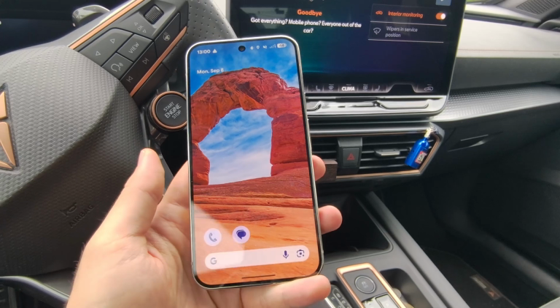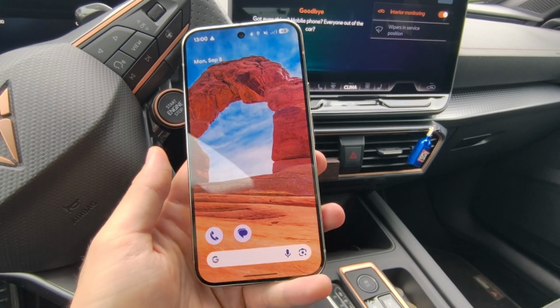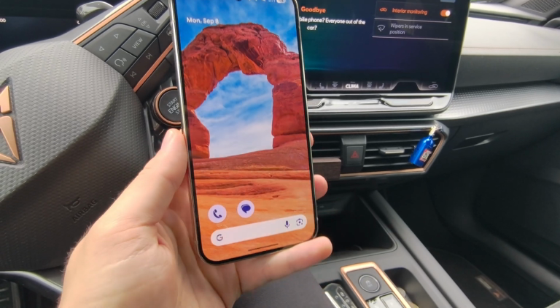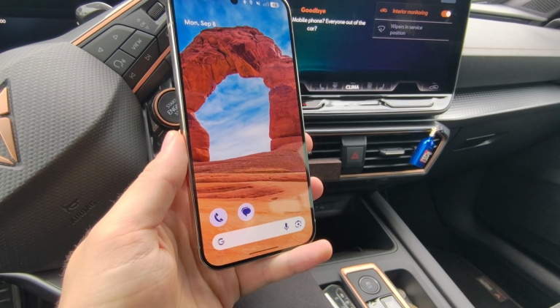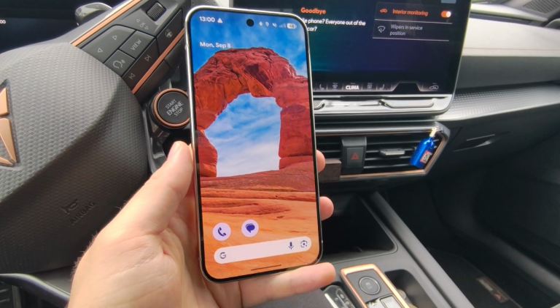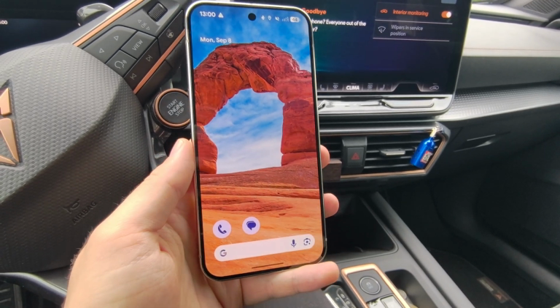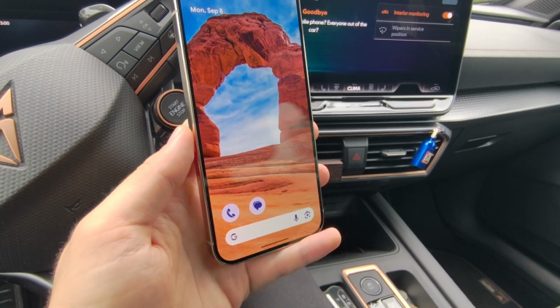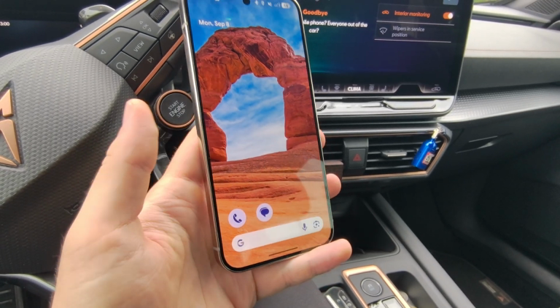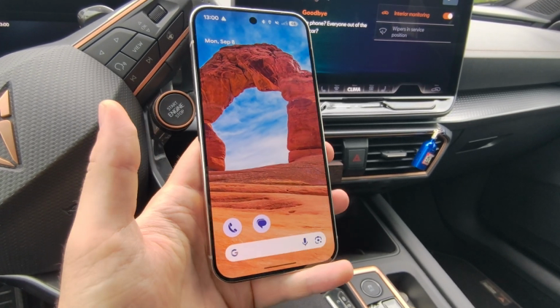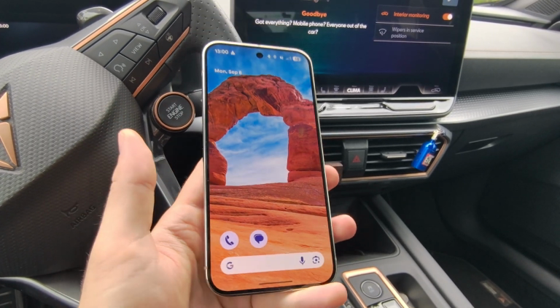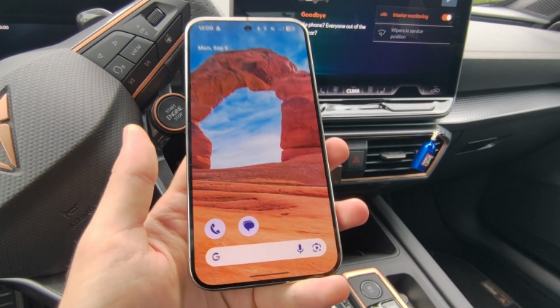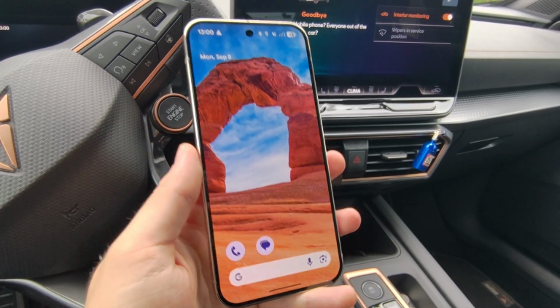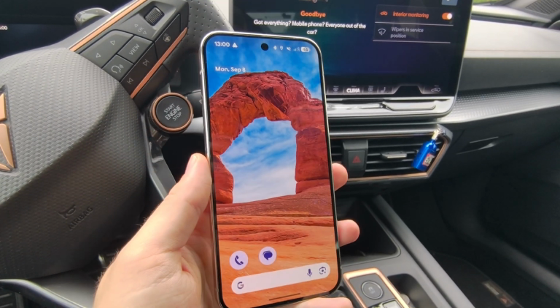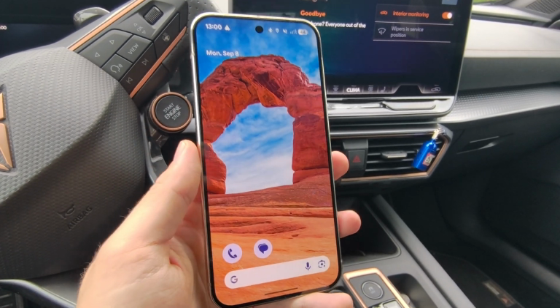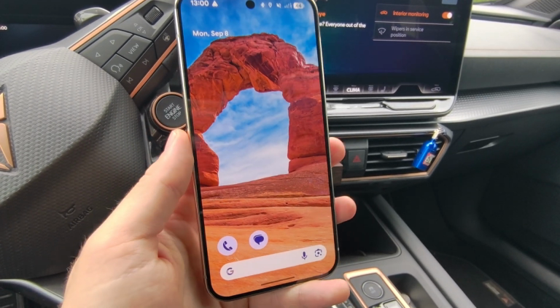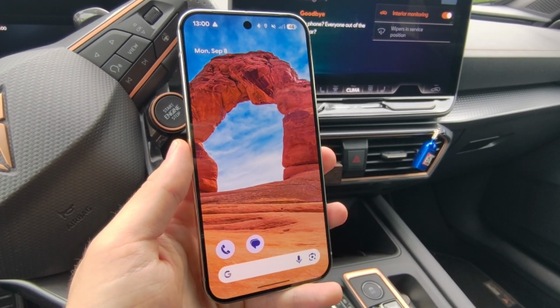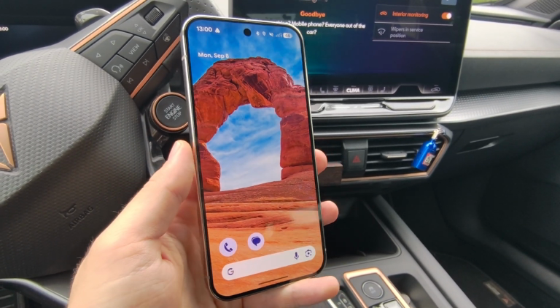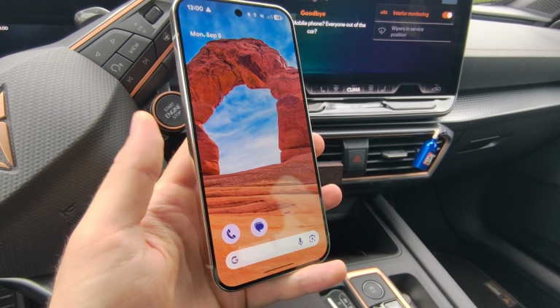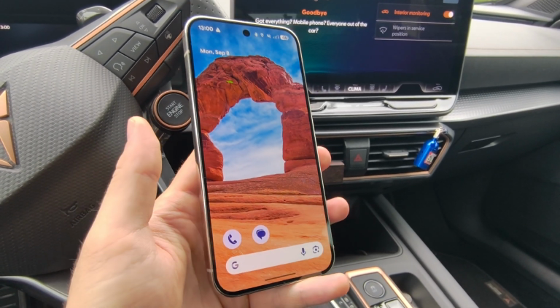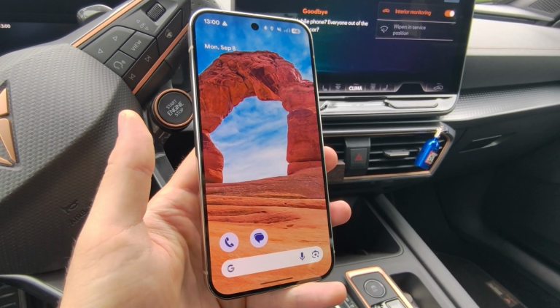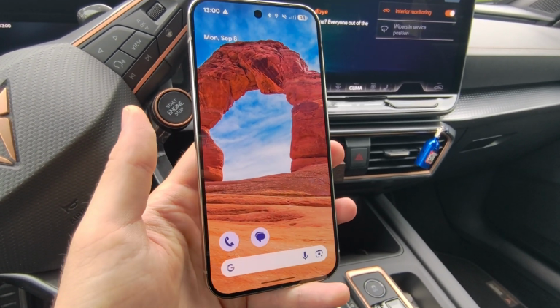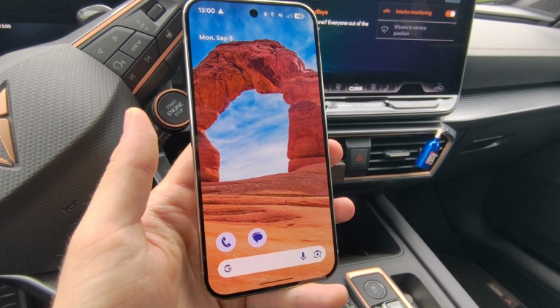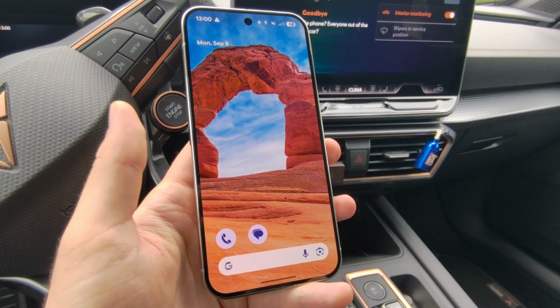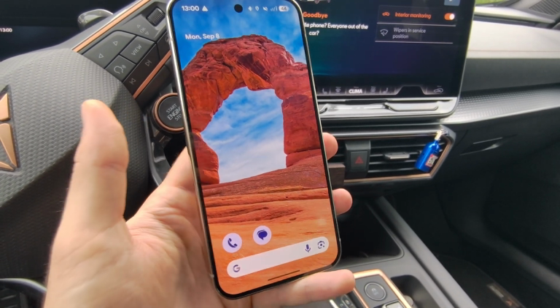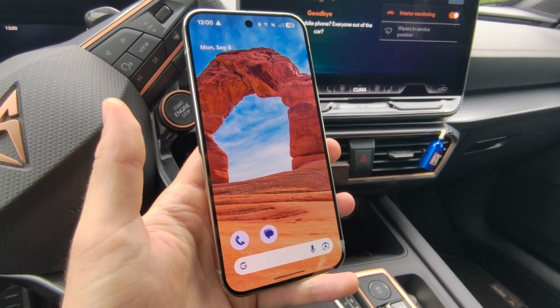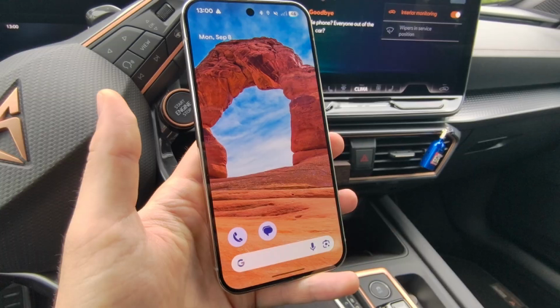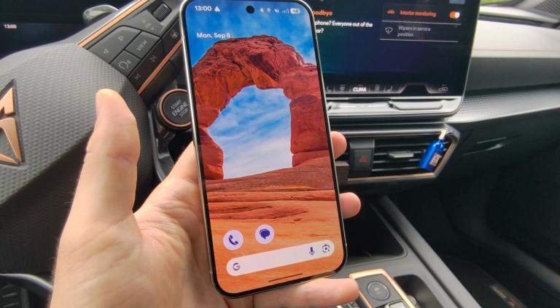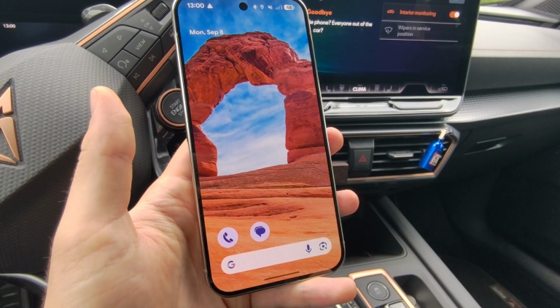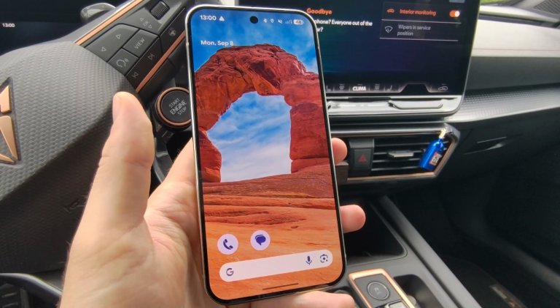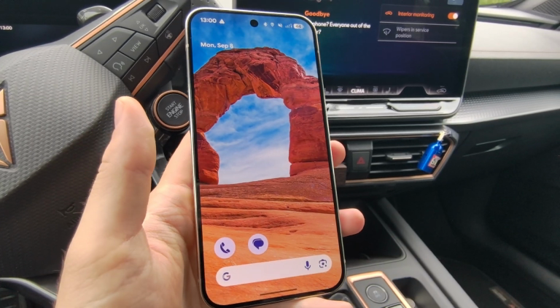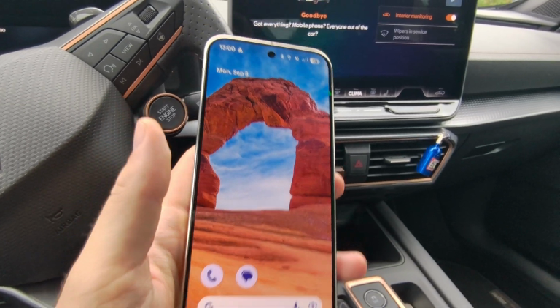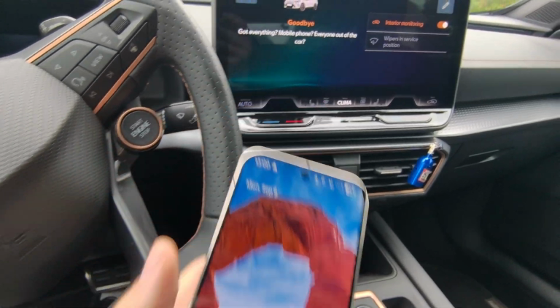Let me show you a few tips on what you can do if your Android Auto is not working properly on your Google Pixel 10 or Pixel 10 Pro.